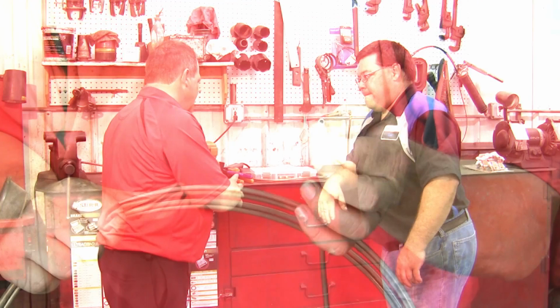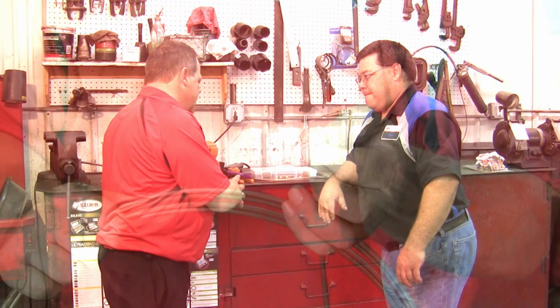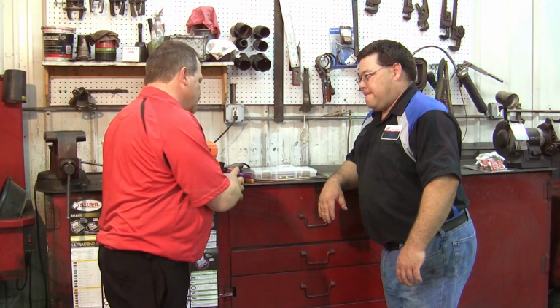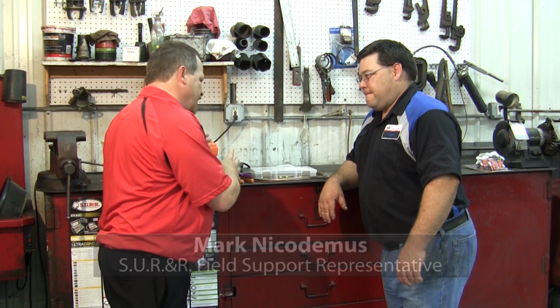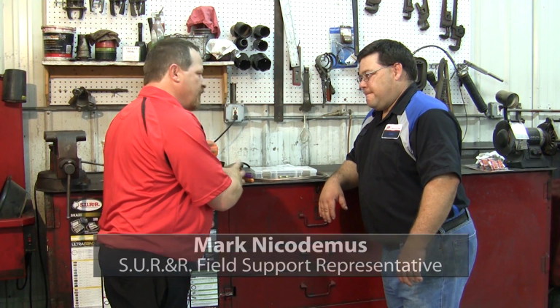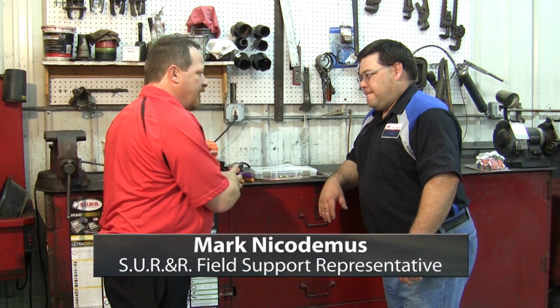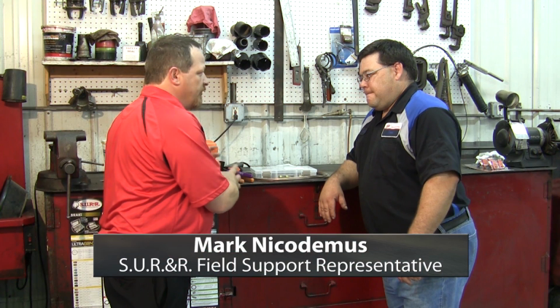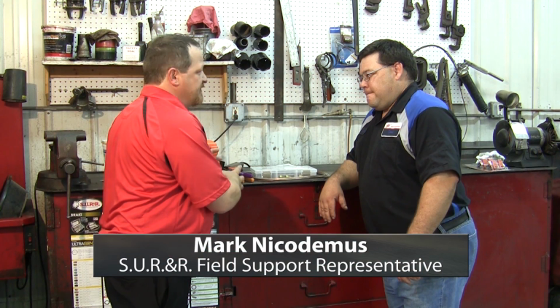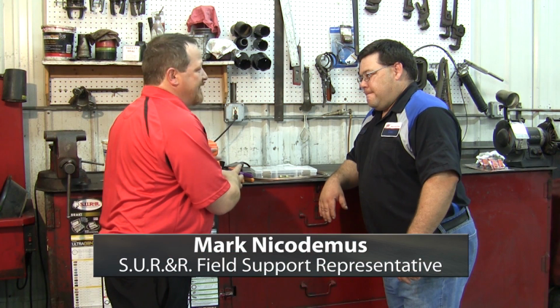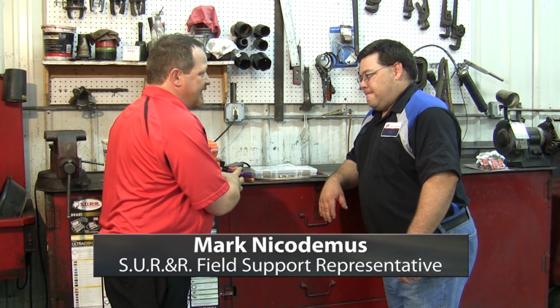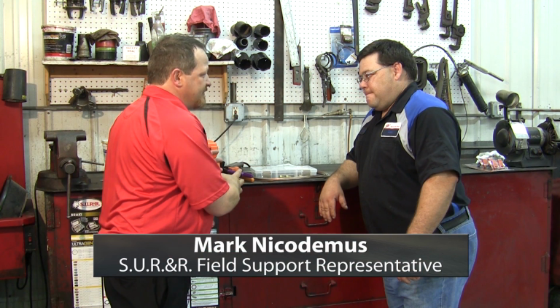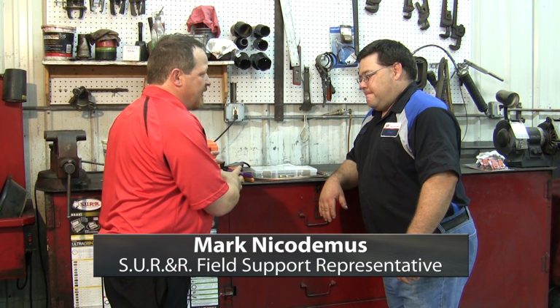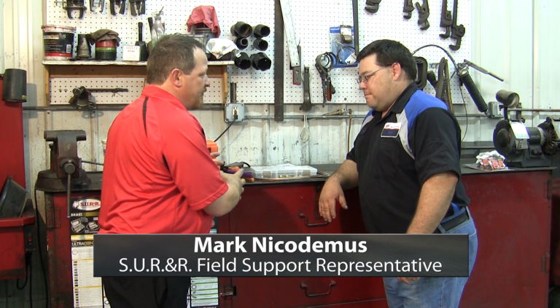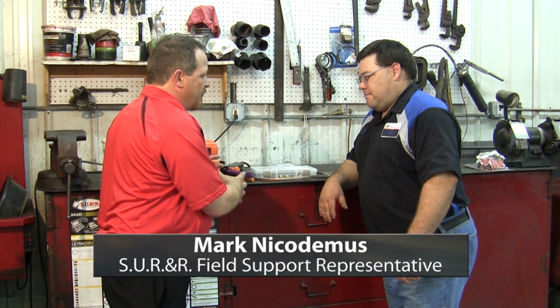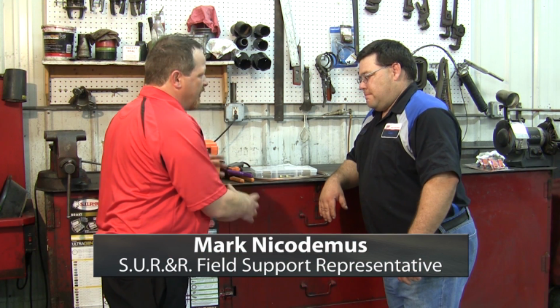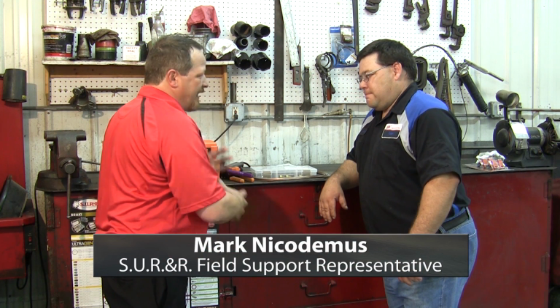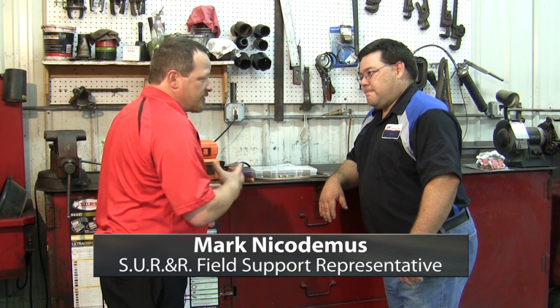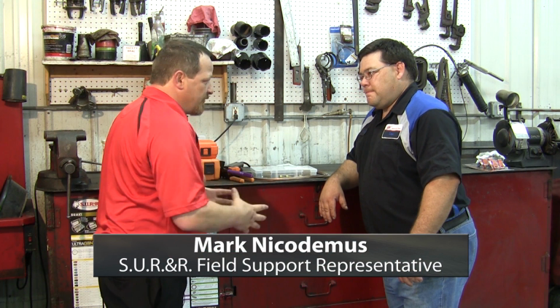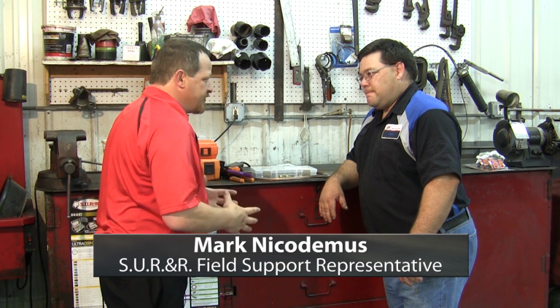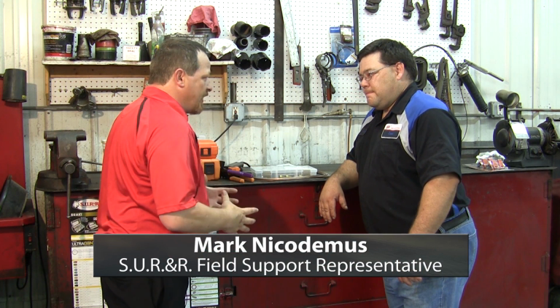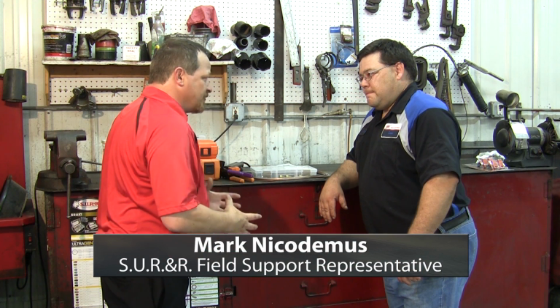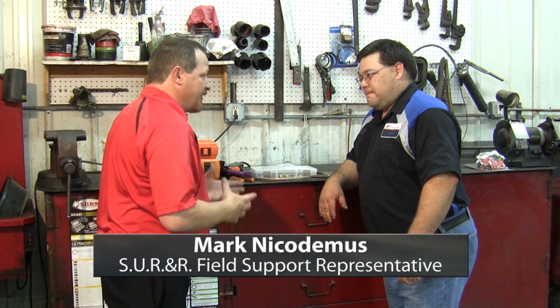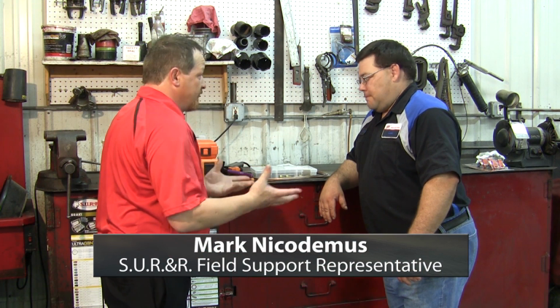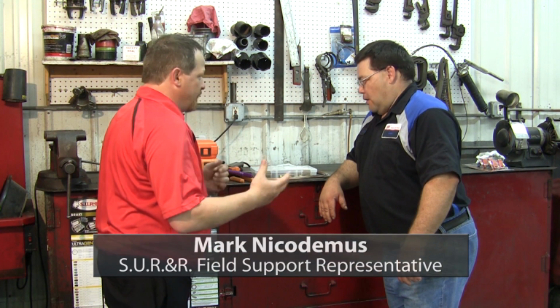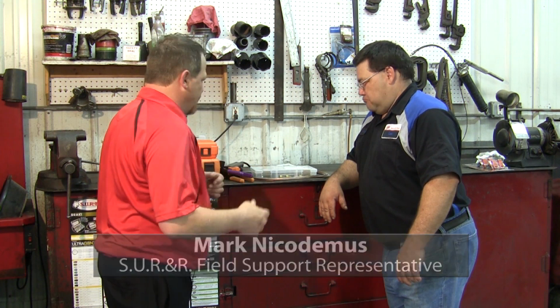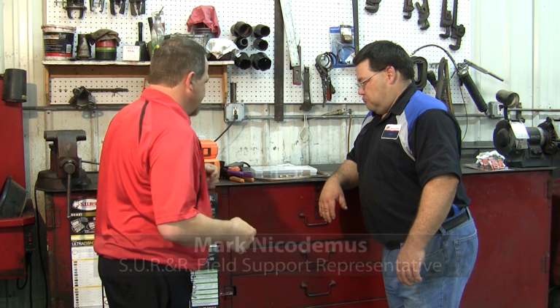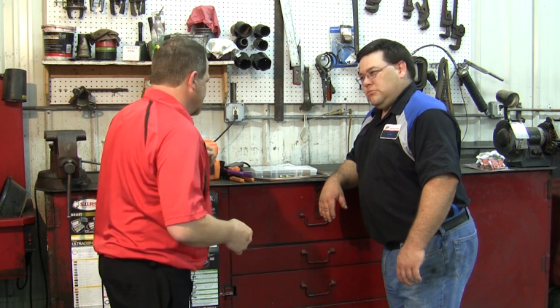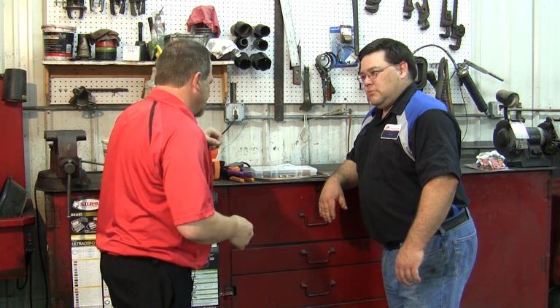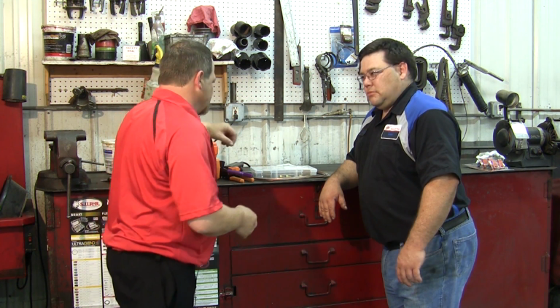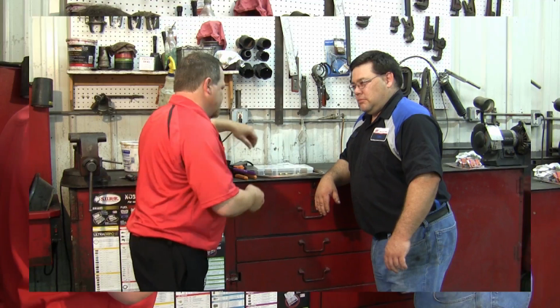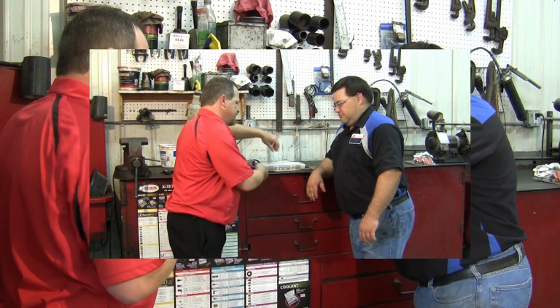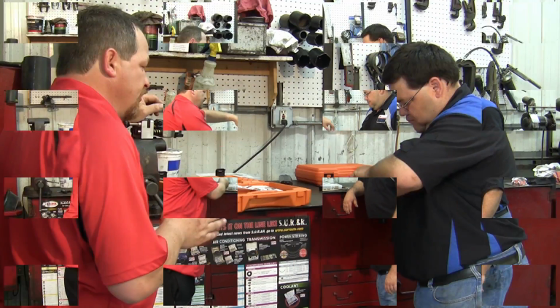It's one heck of a way to really speed things up. We're cutting hours off jobs and making your life a little easier when it comes to this stuff.